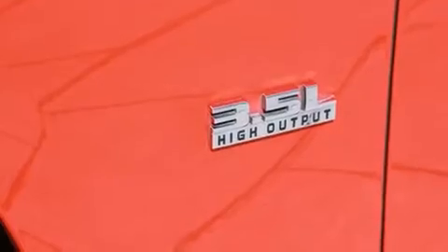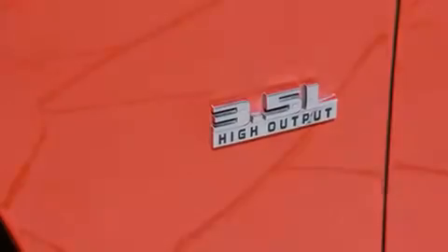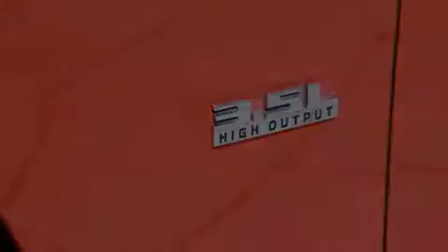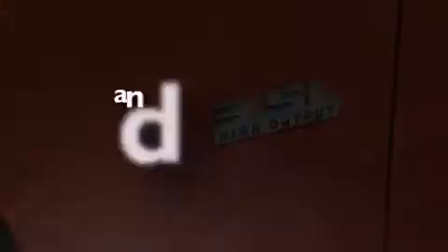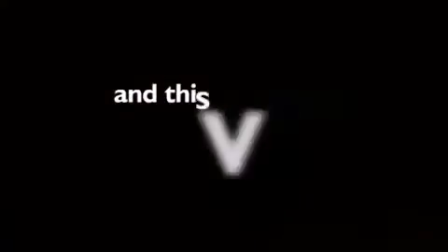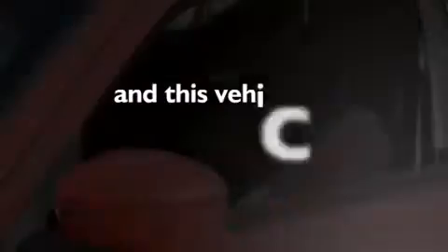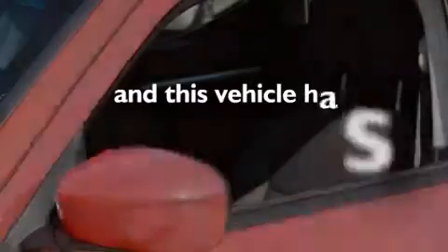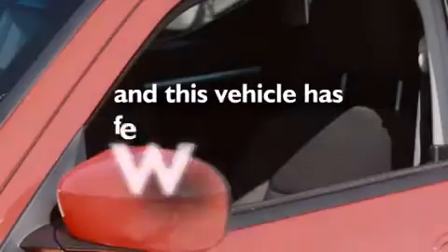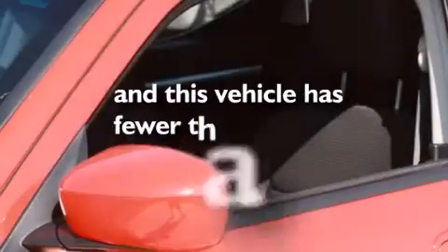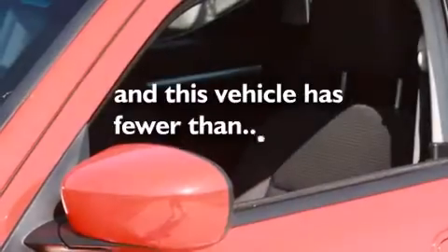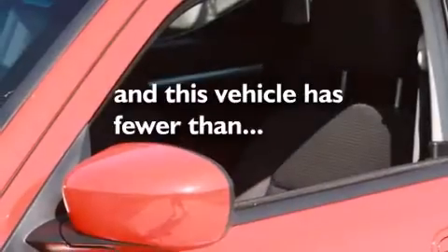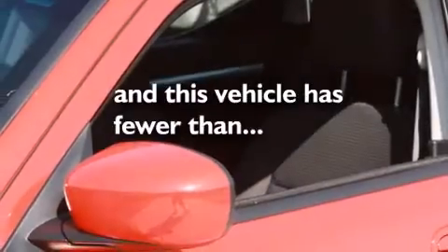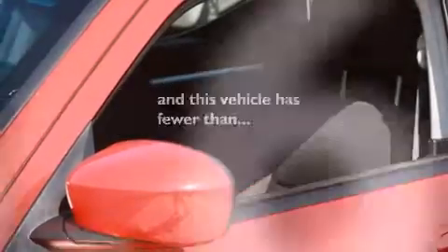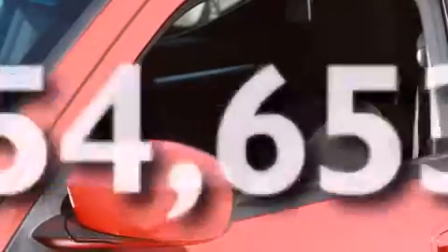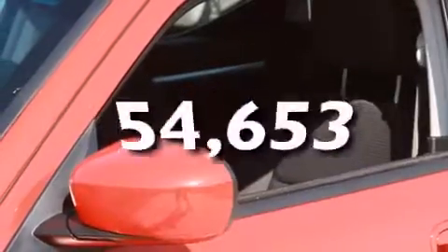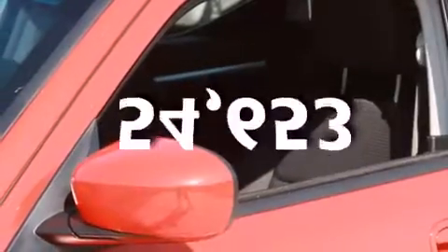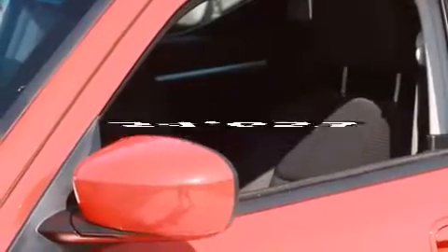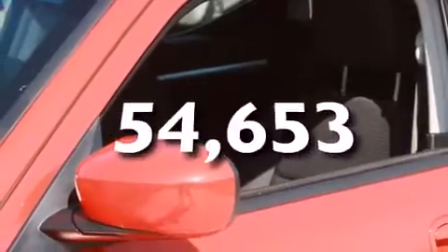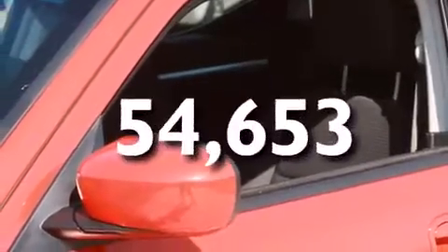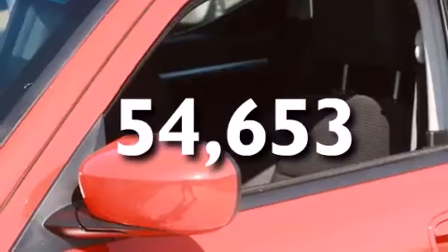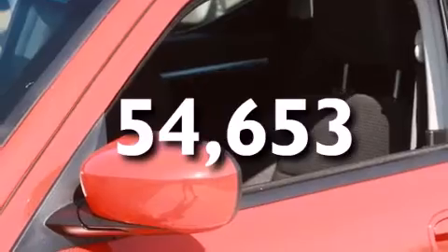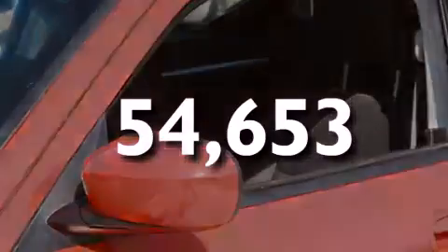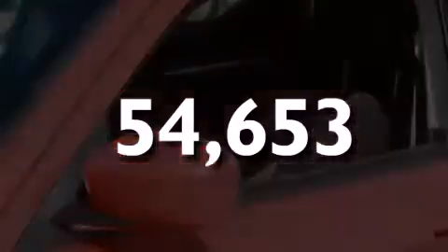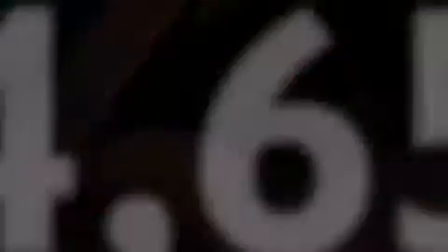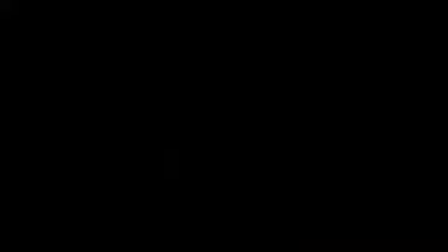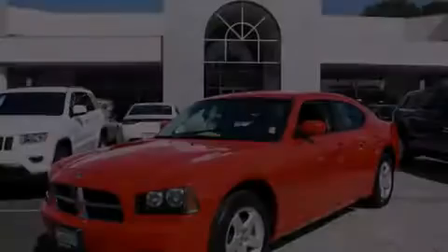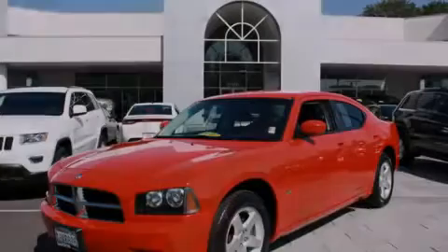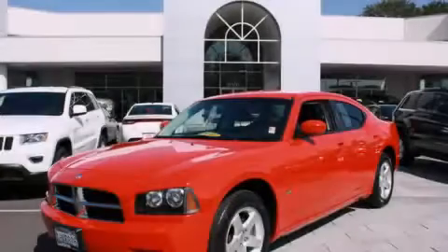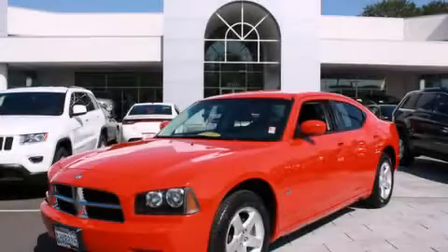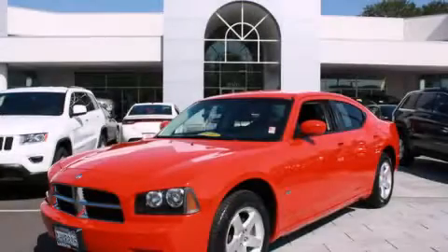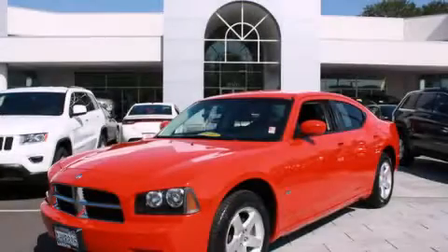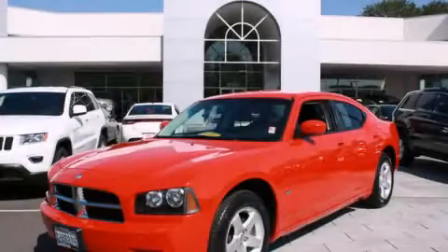This vehicle has less than 55,000 miles. Please call today to reserve this vehicle for a test drive.